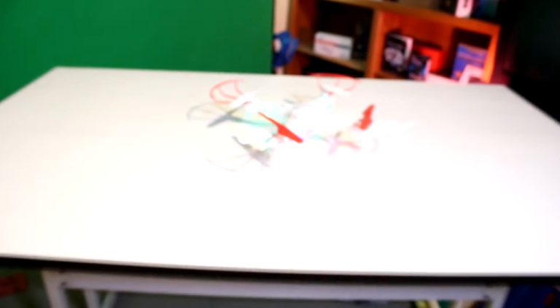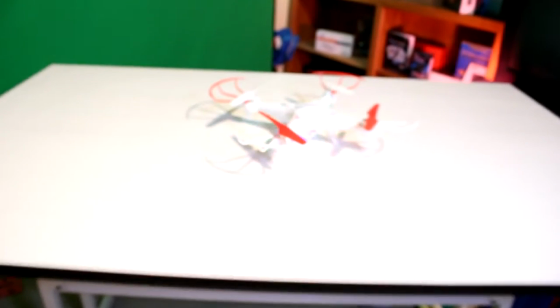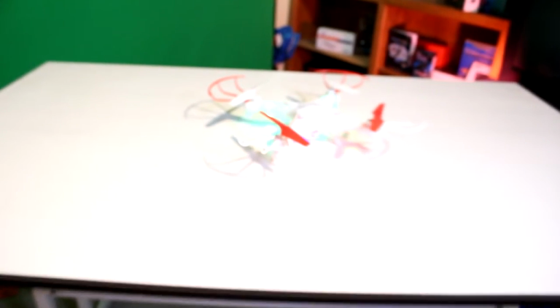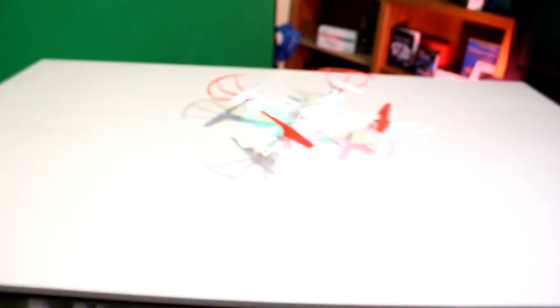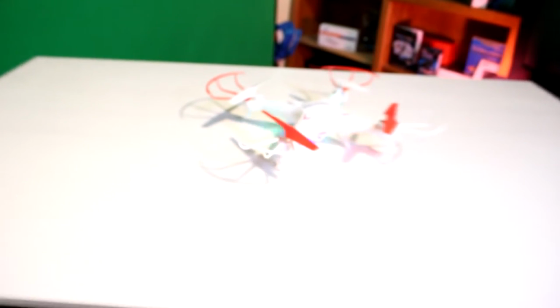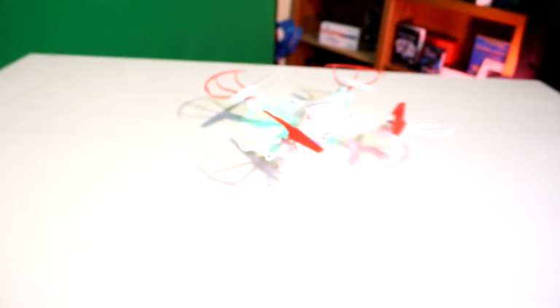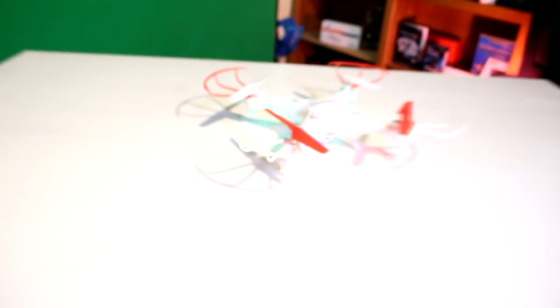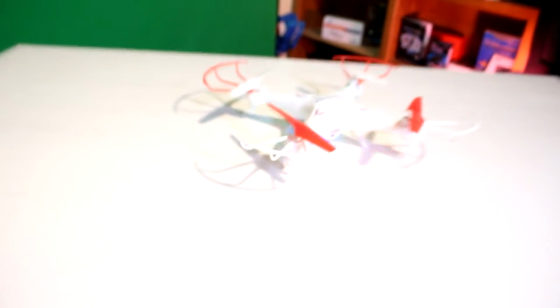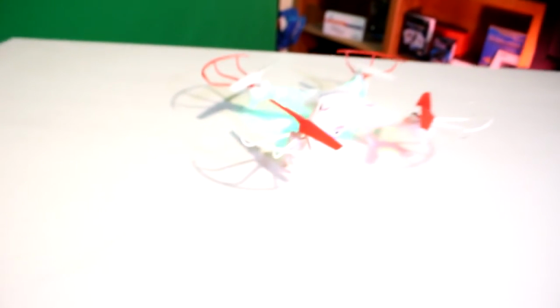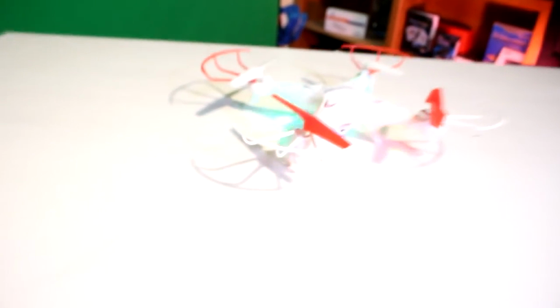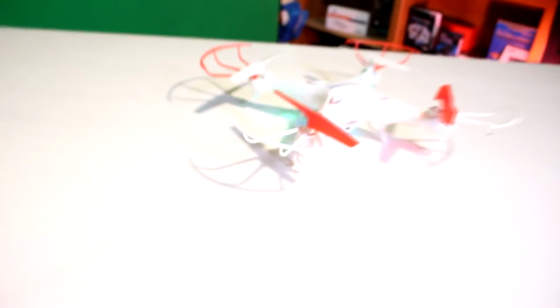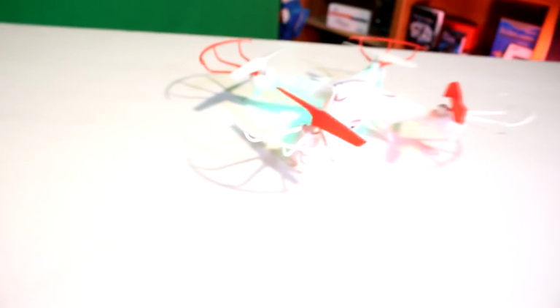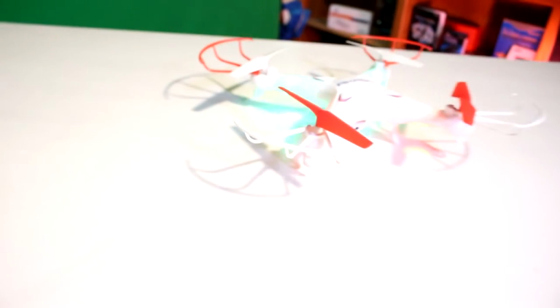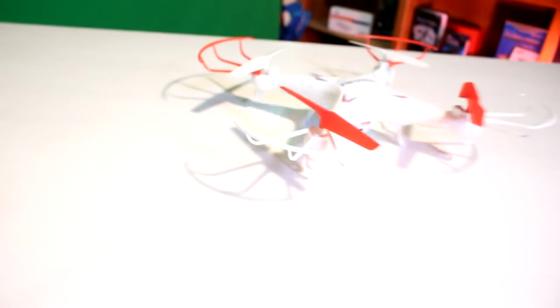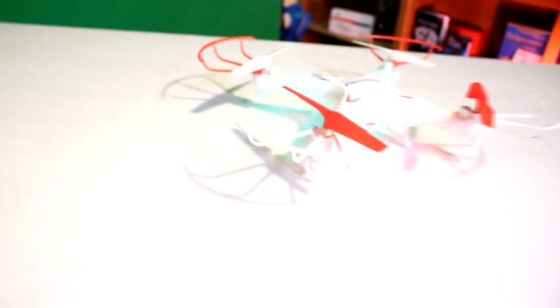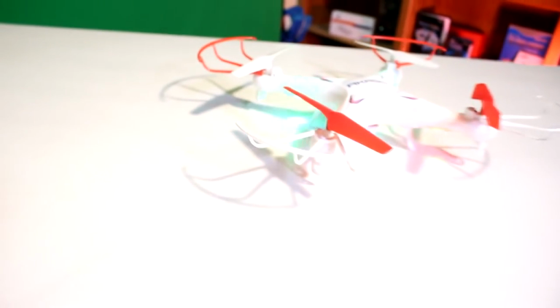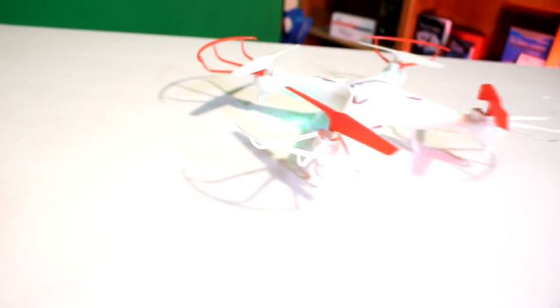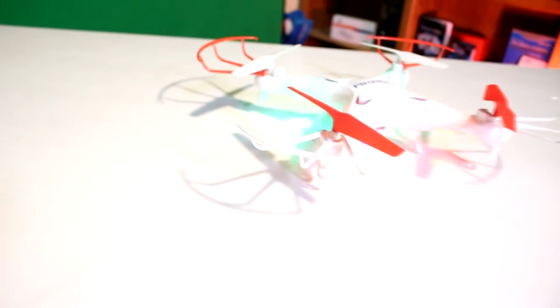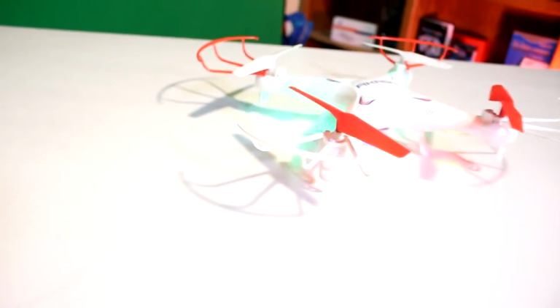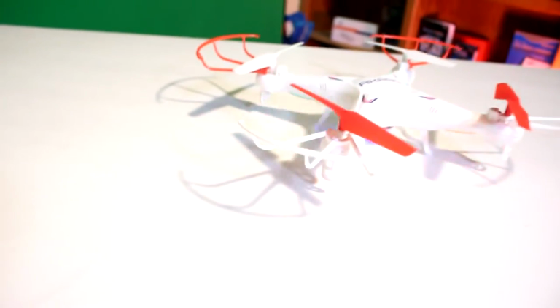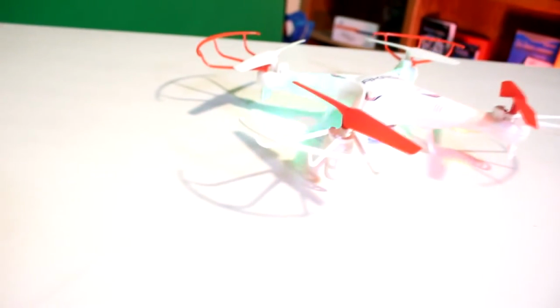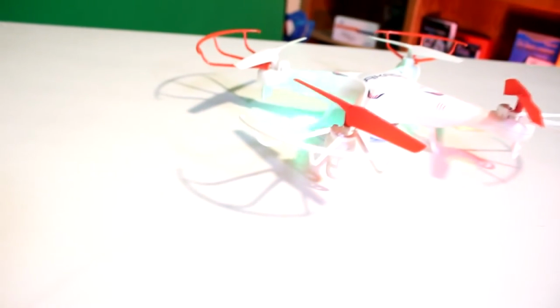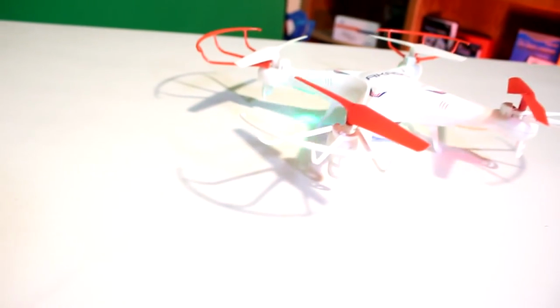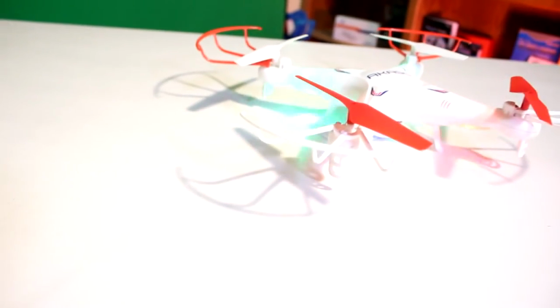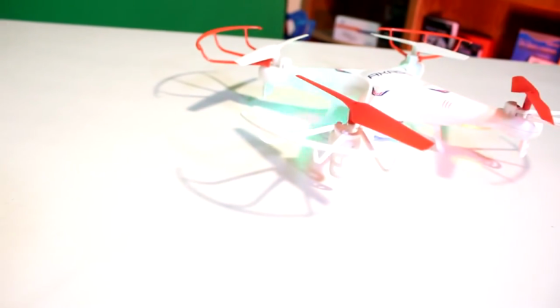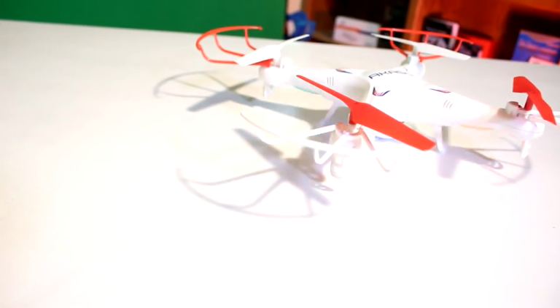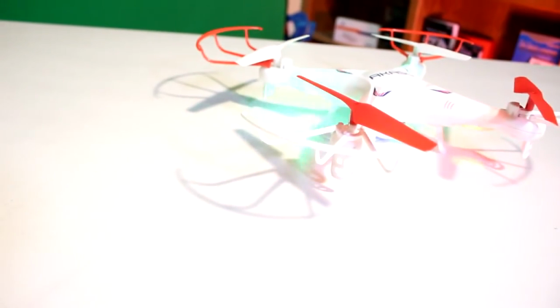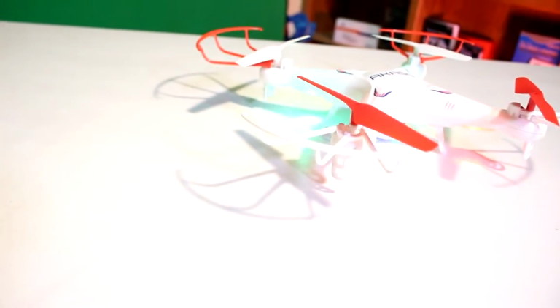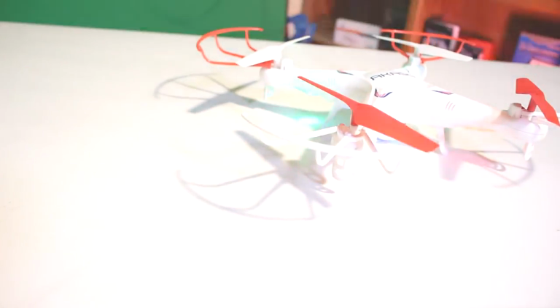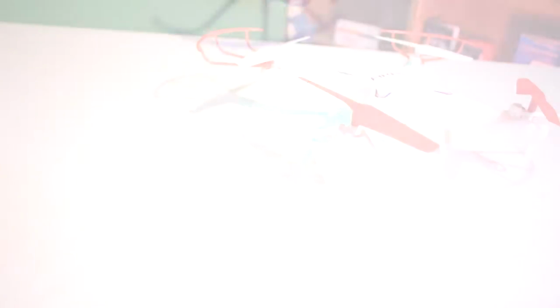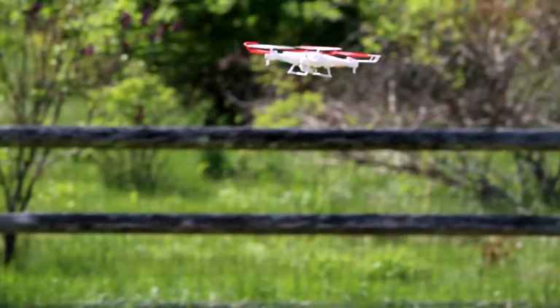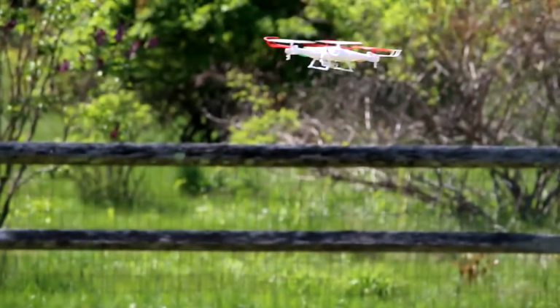The Casso X5KW drone is a first-person view drone that's controlled from your smartphone, all for under $70.